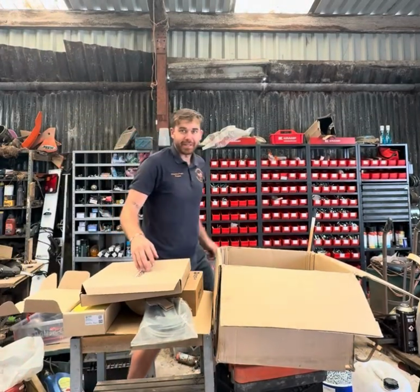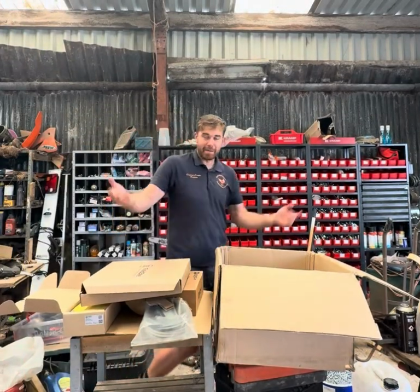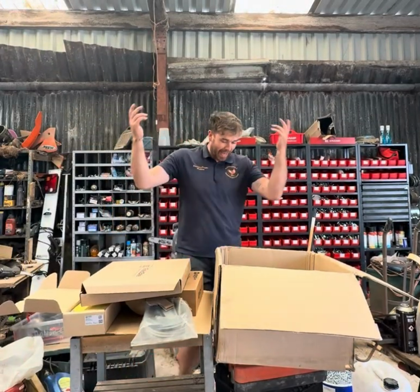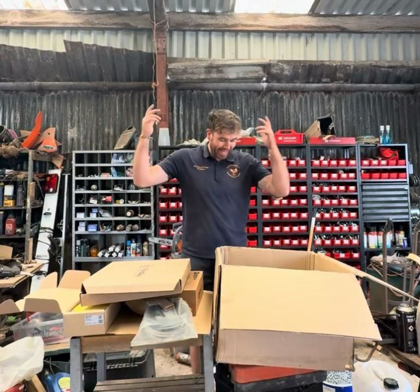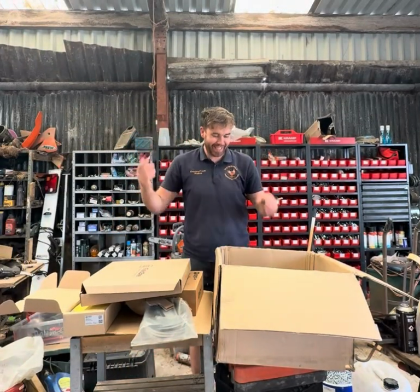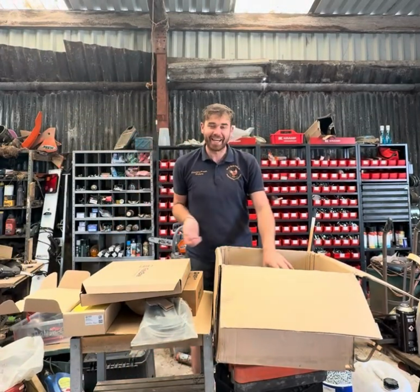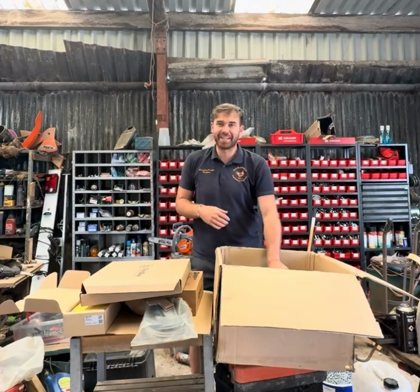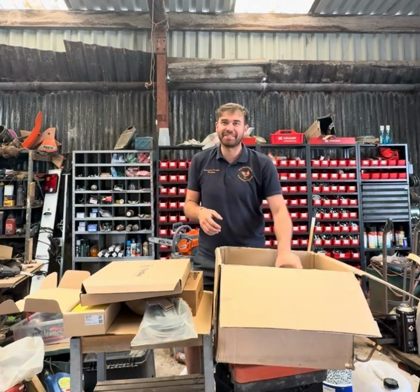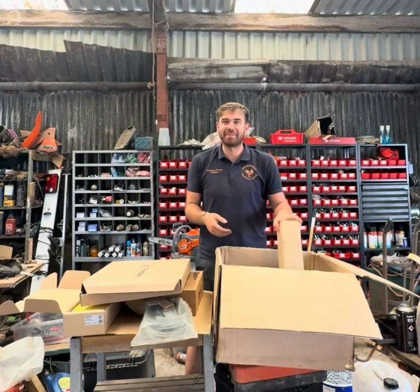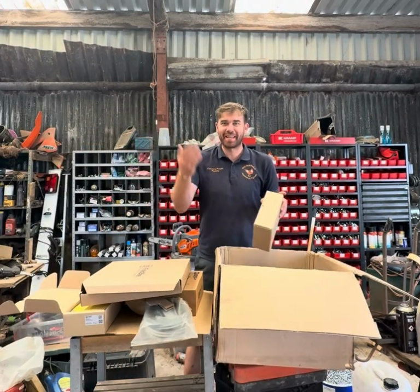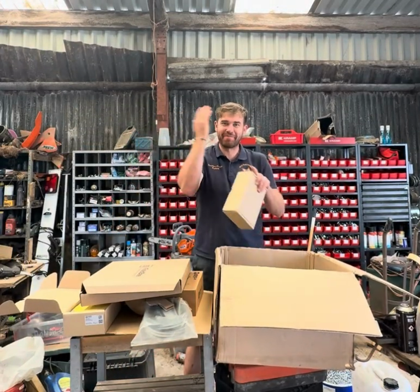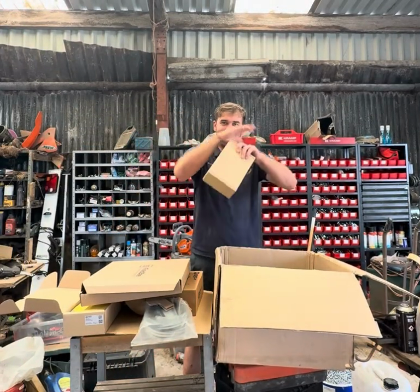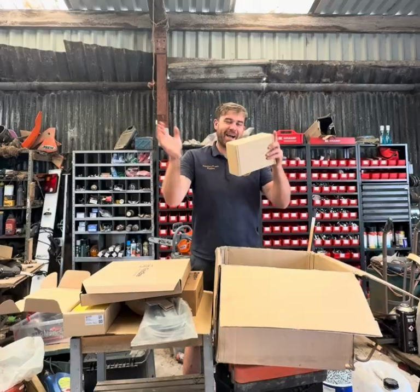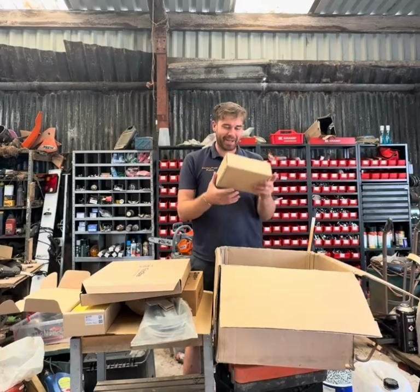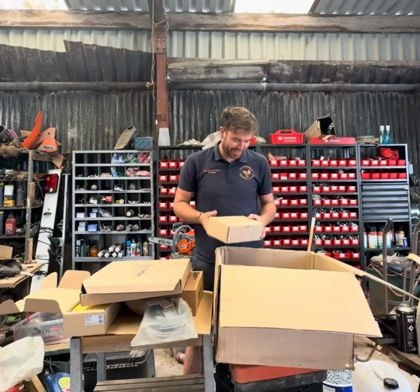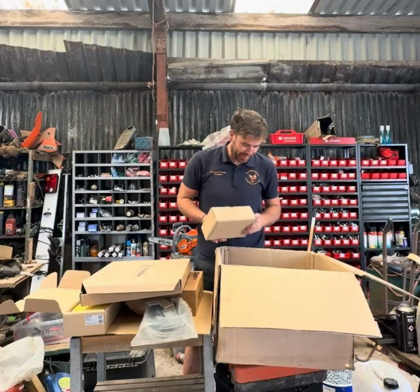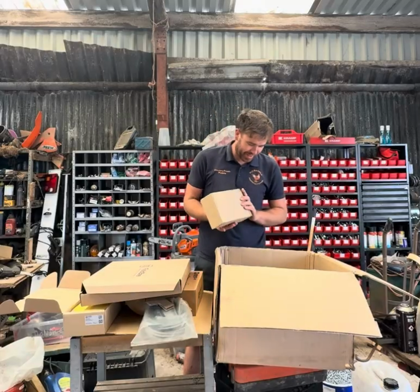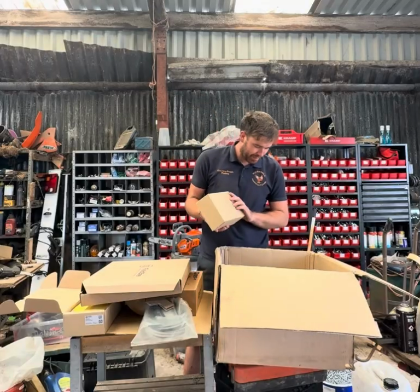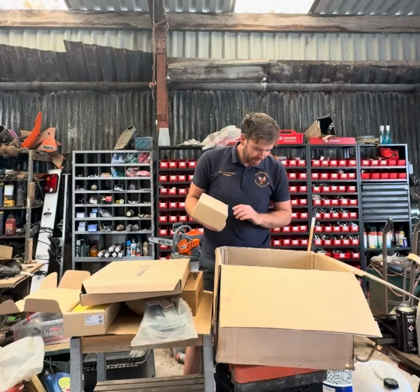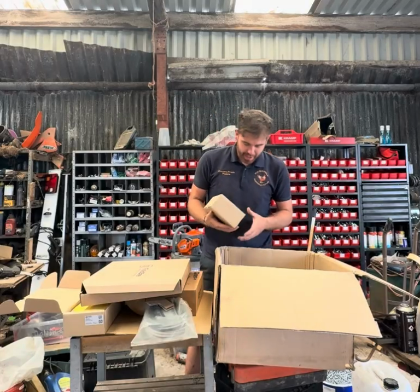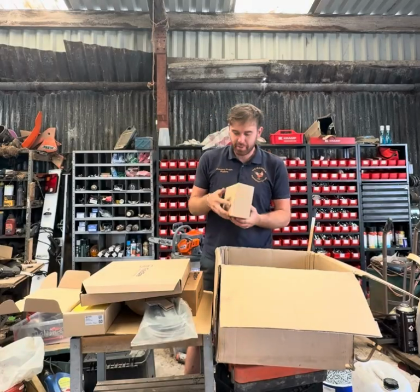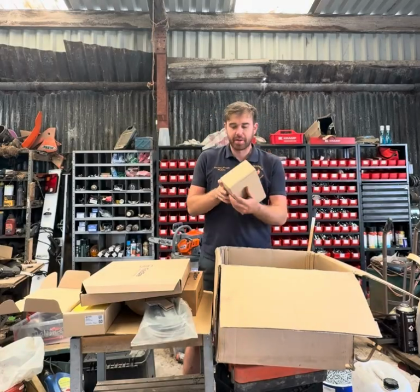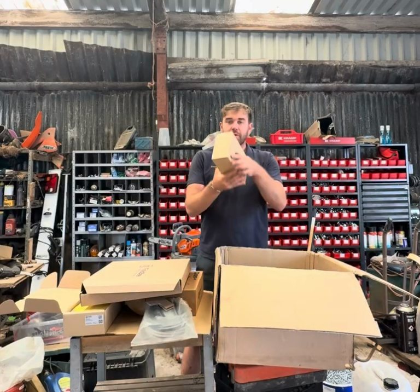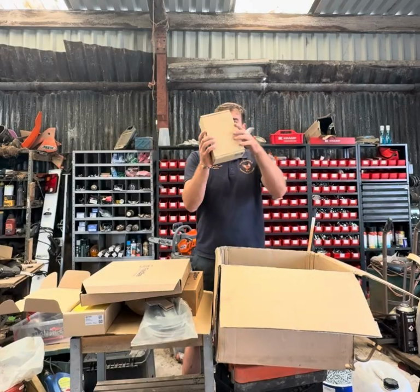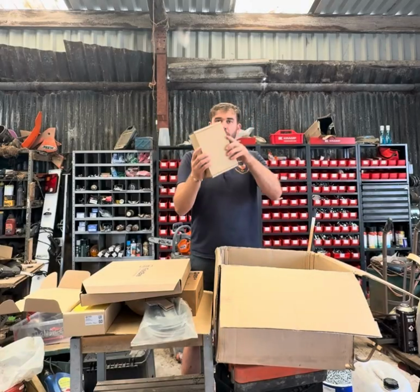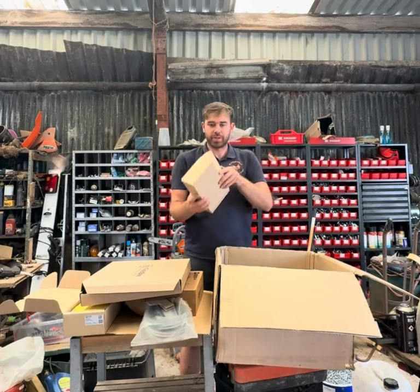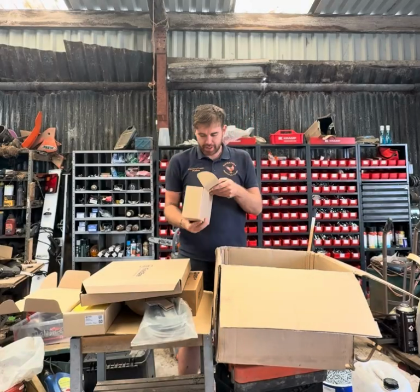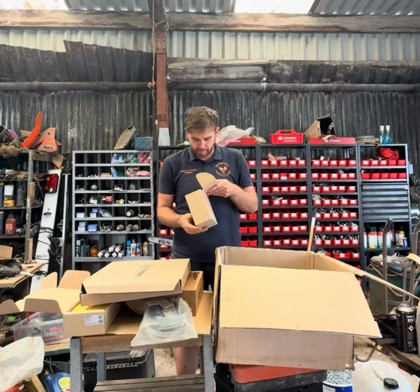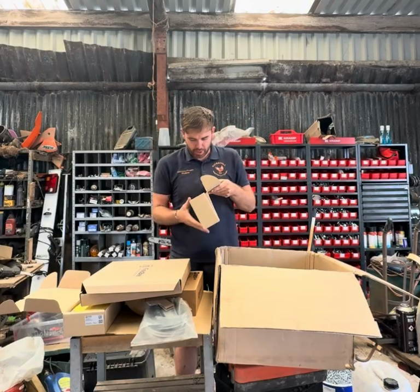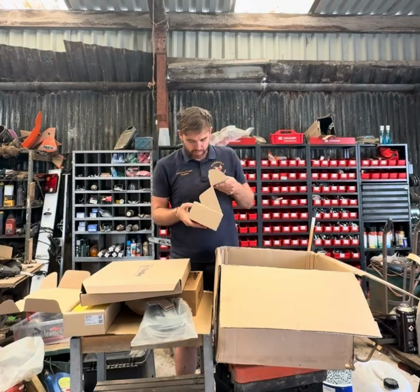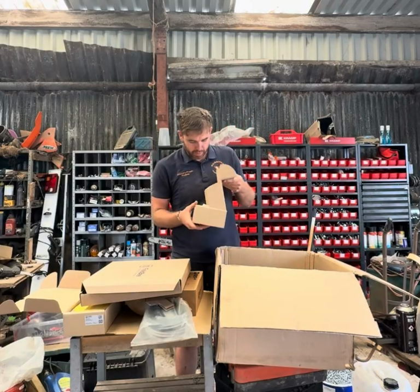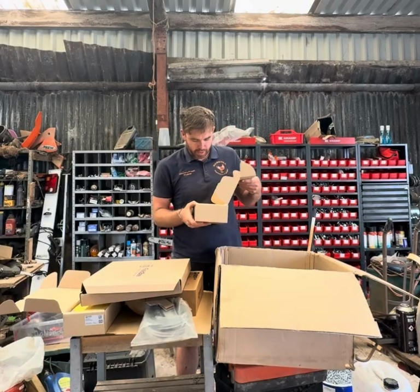A gust of wind came and knocked the phone over — anyway, more boxes in a box. What have we got here?